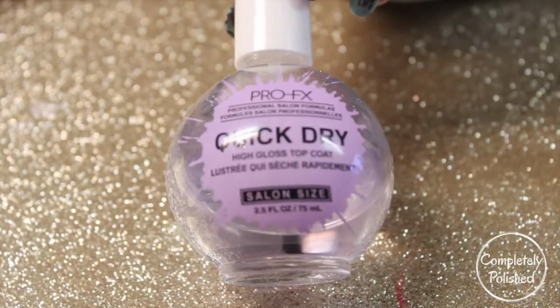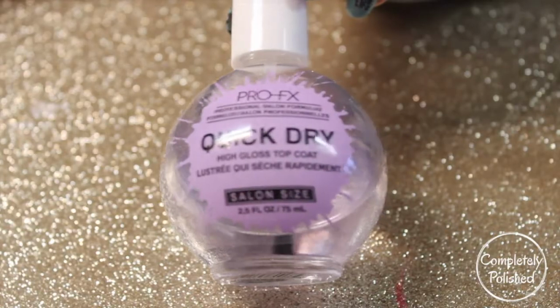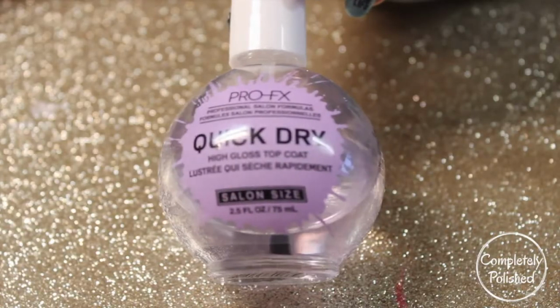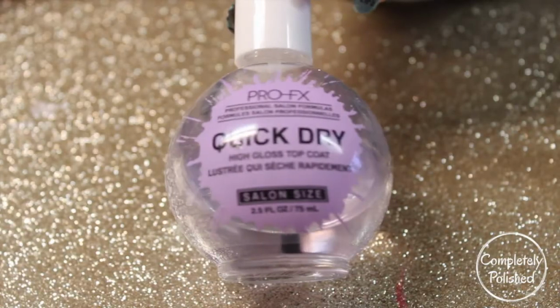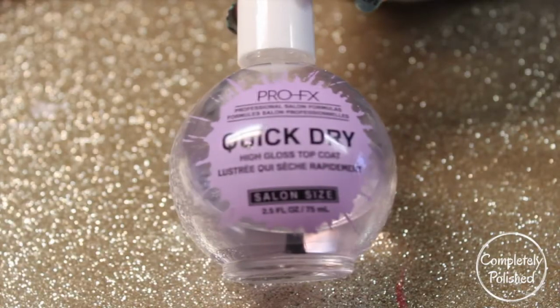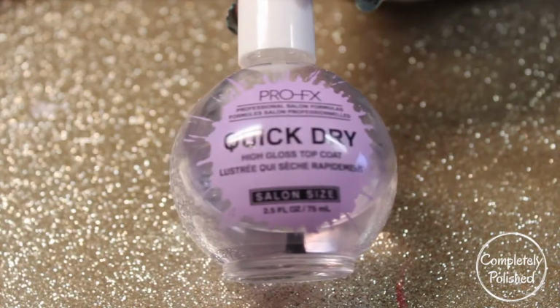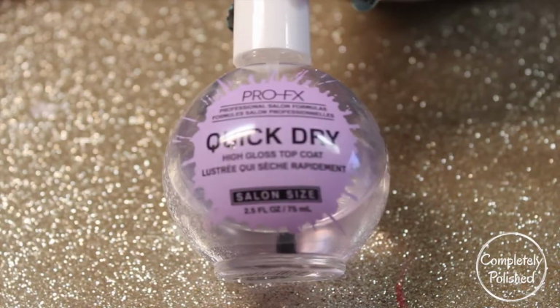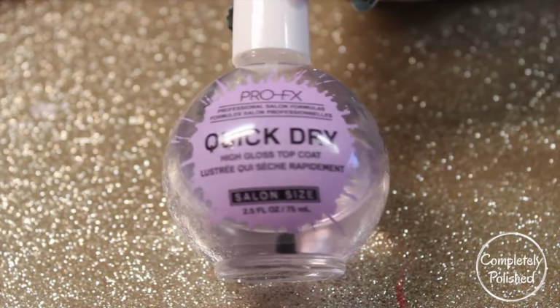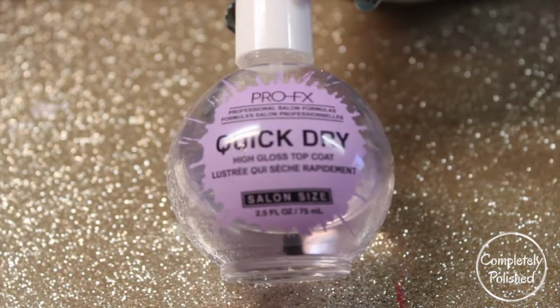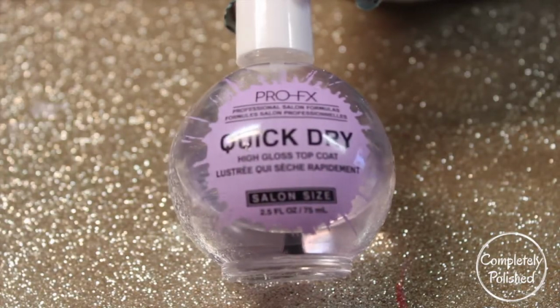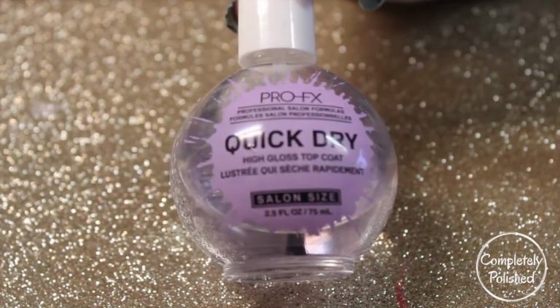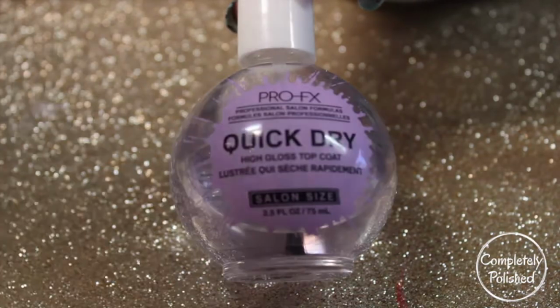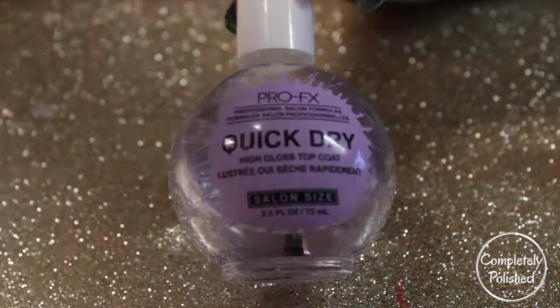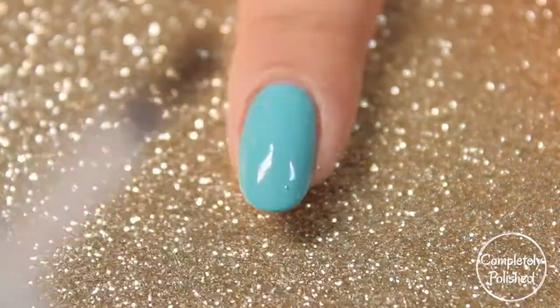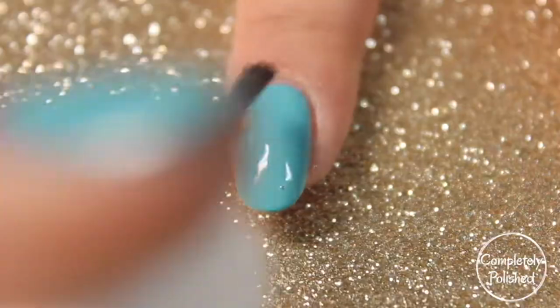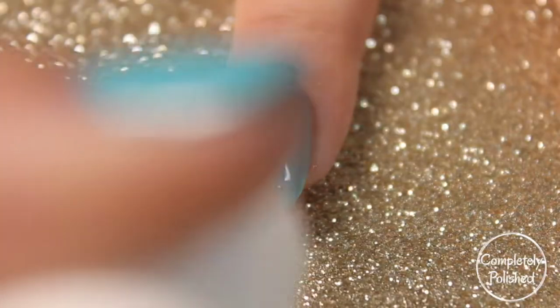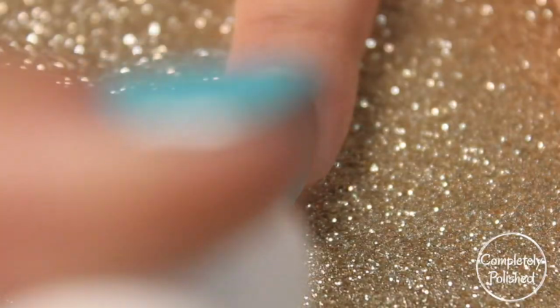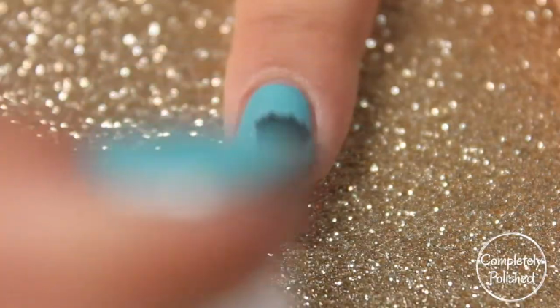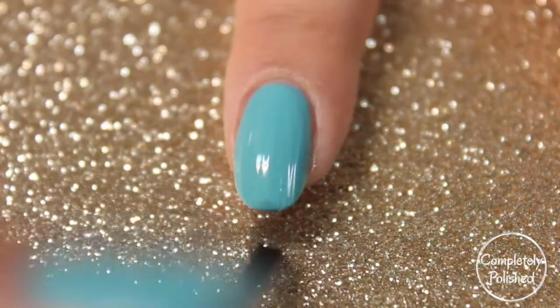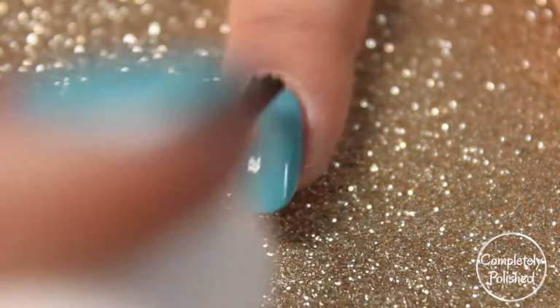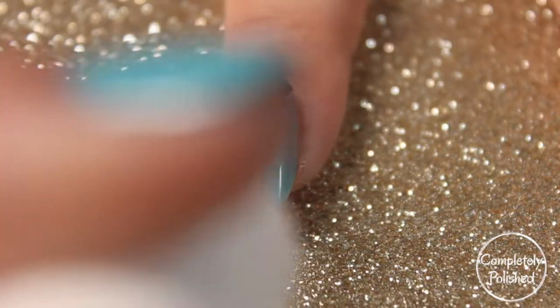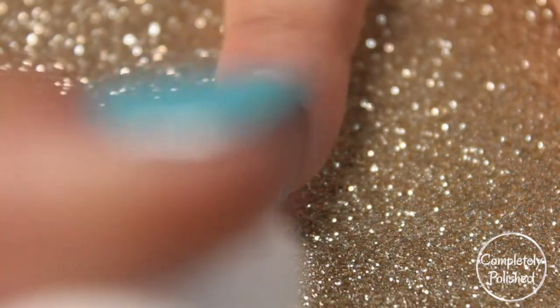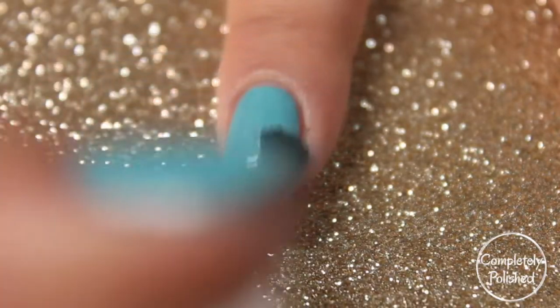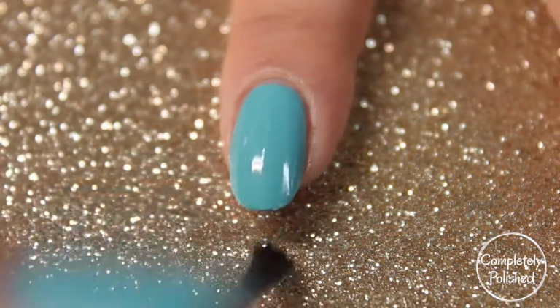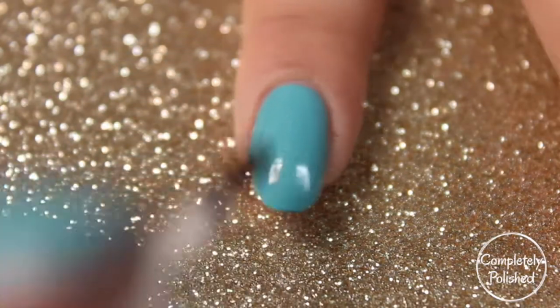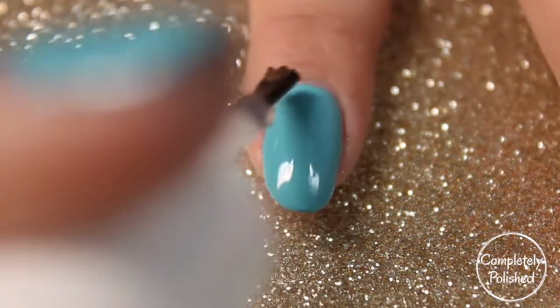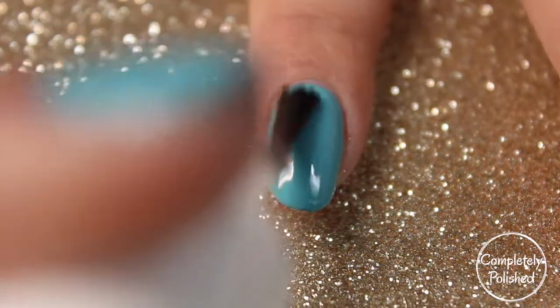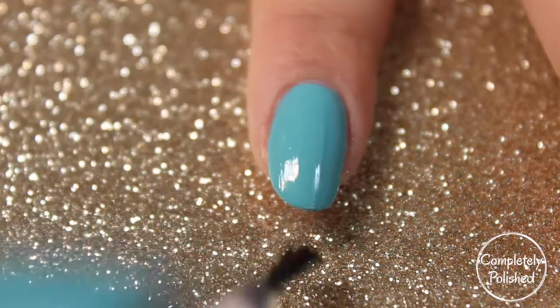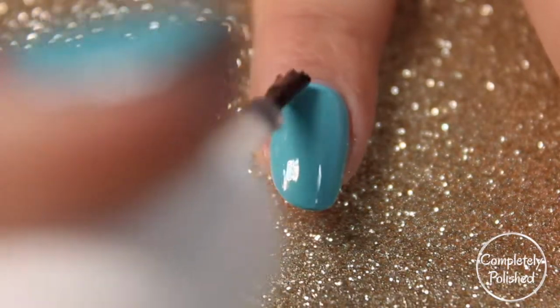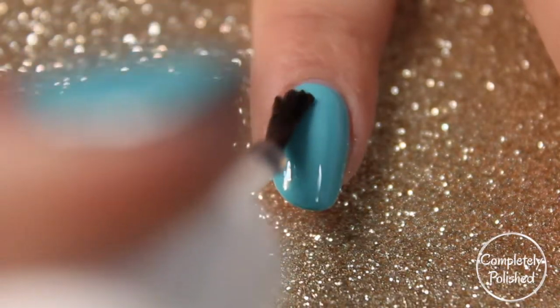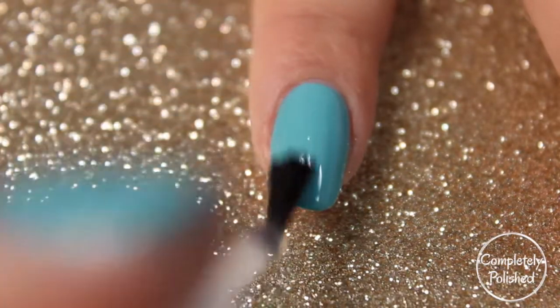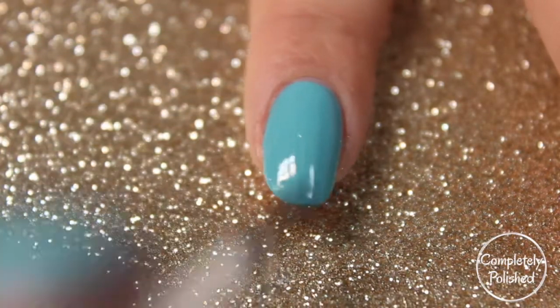Next, I'm just taking a quick-dry top coat and I'm going to go ahead and apply one coat to all of my nails.